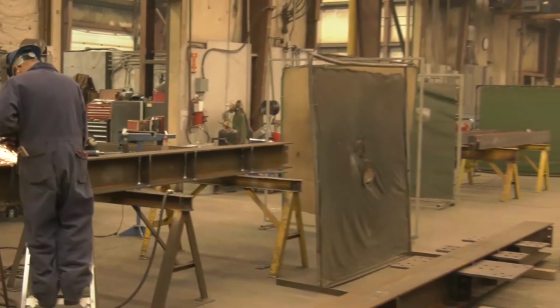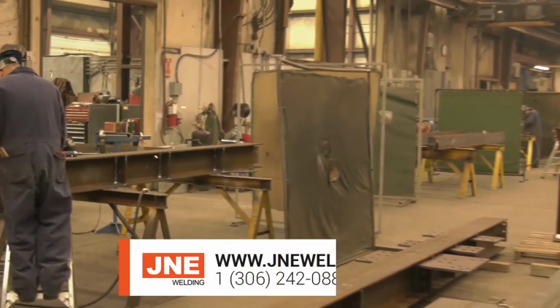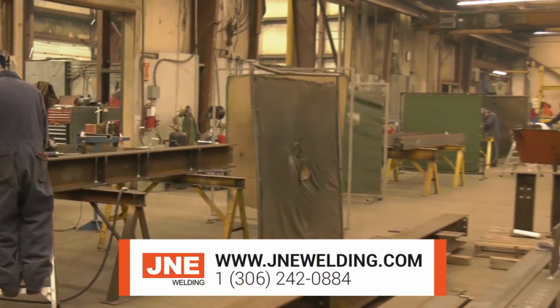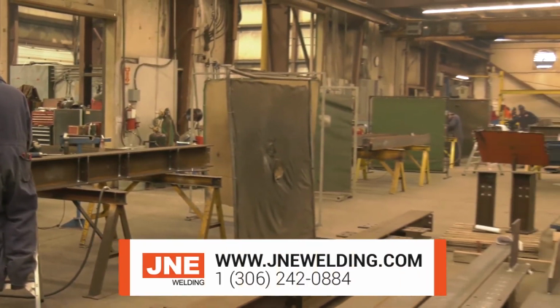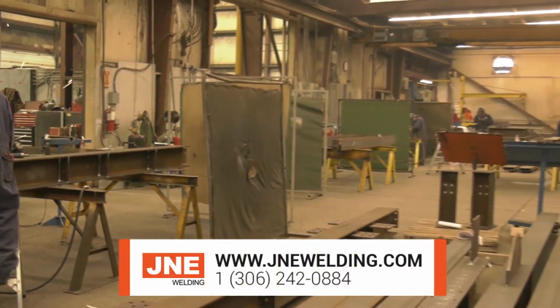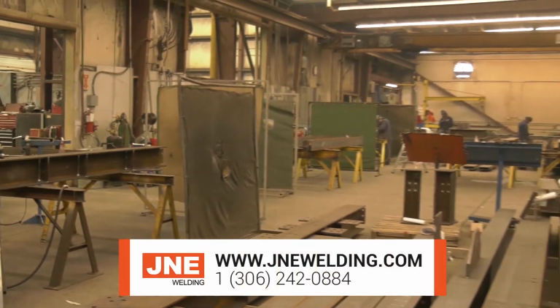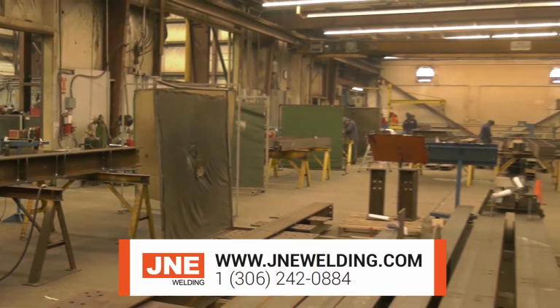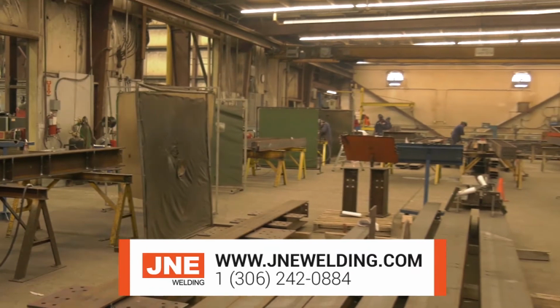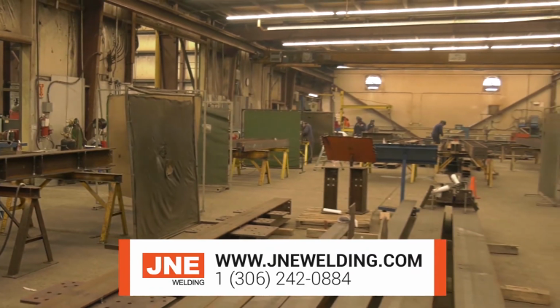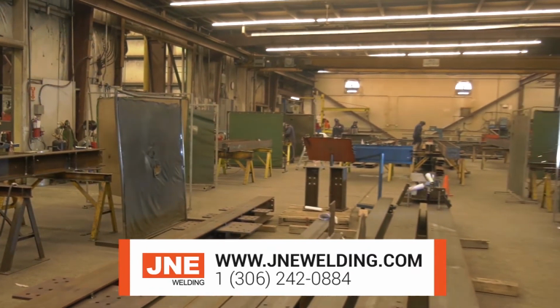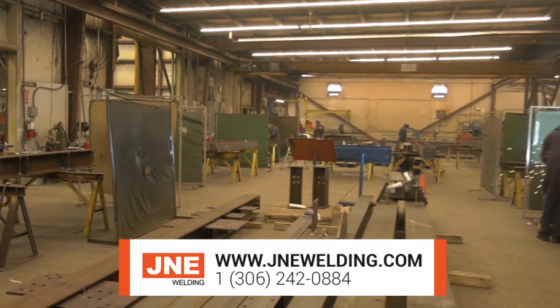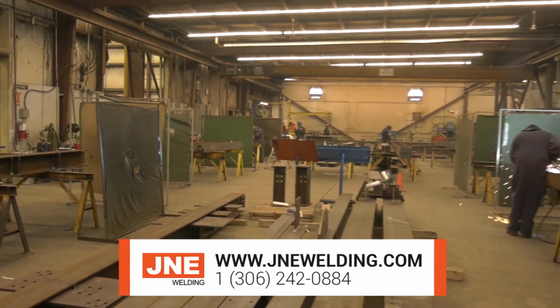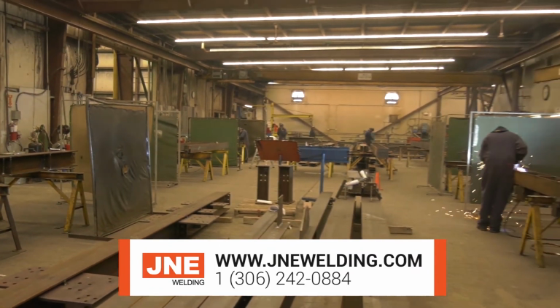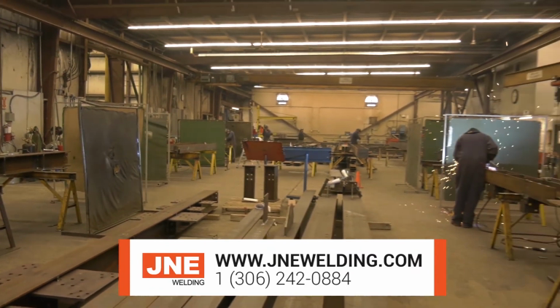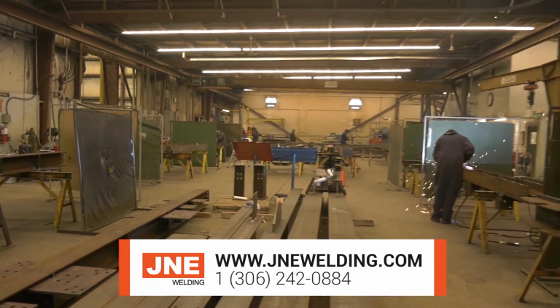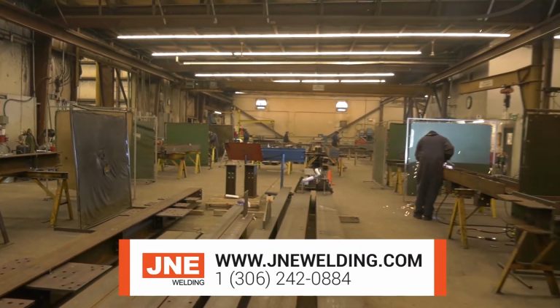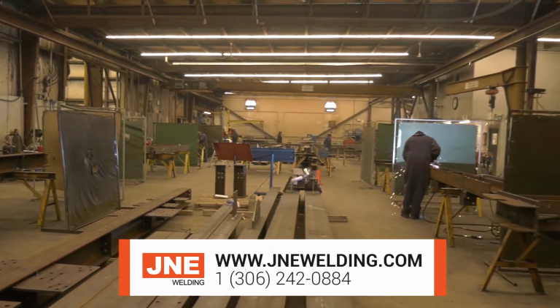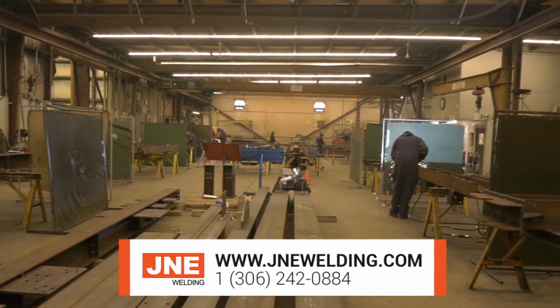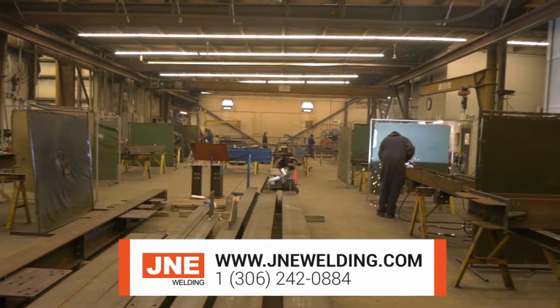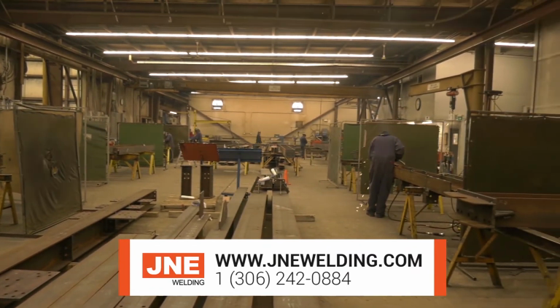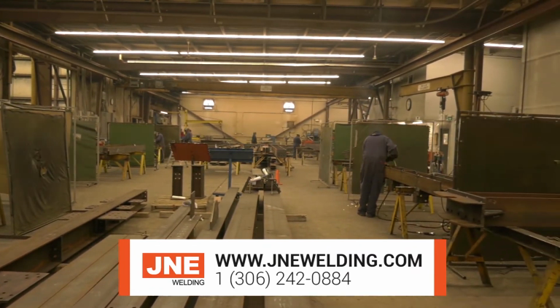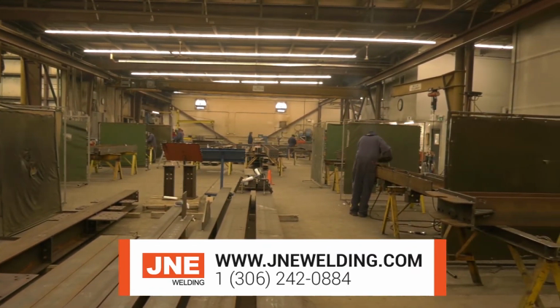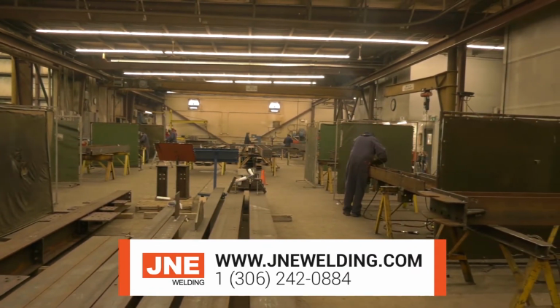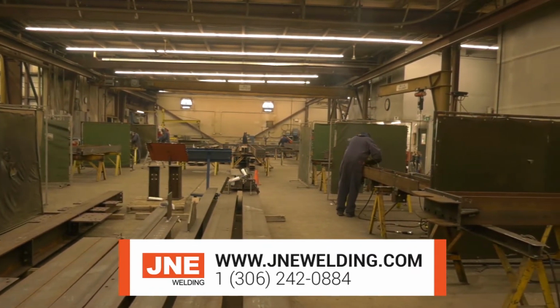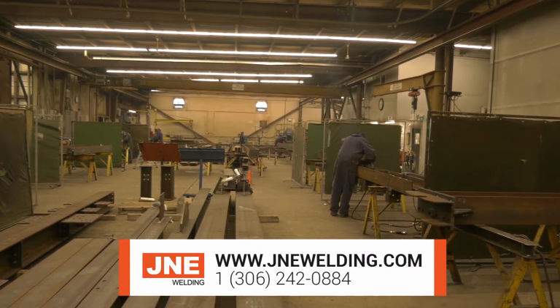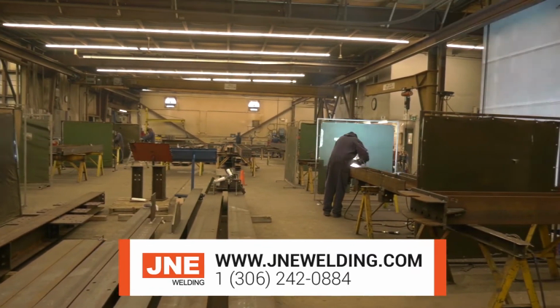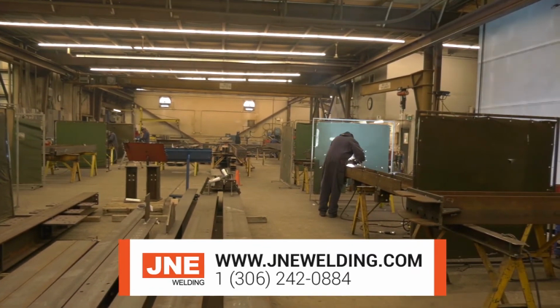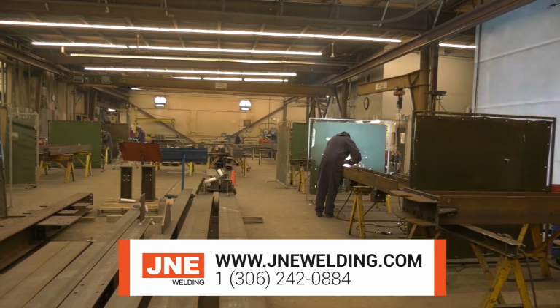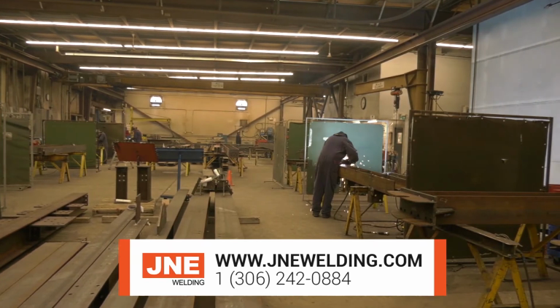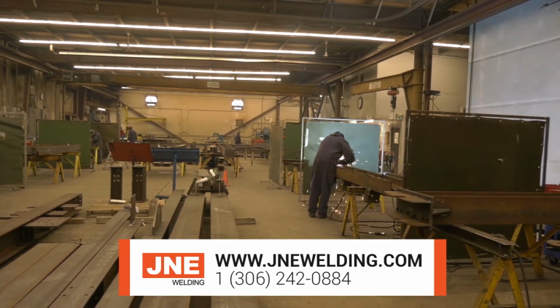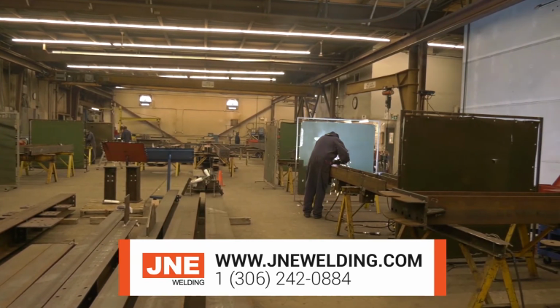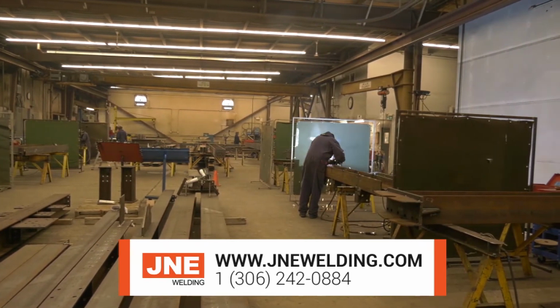Get in touch with us at www.jnewelding.com and let's talk about how we can put Saskatchewan's expertise to work on your project.